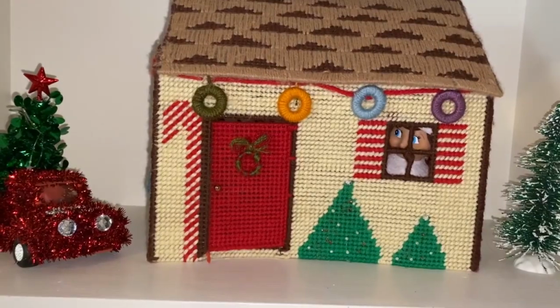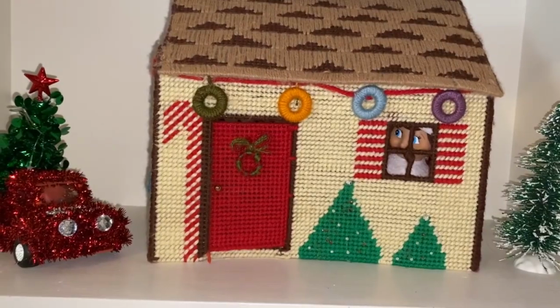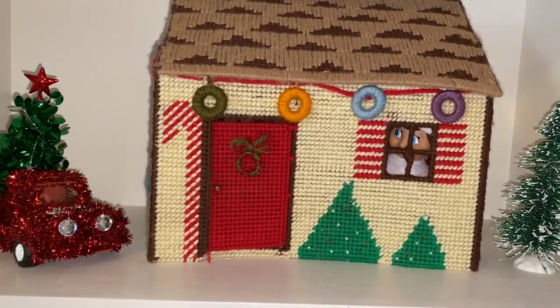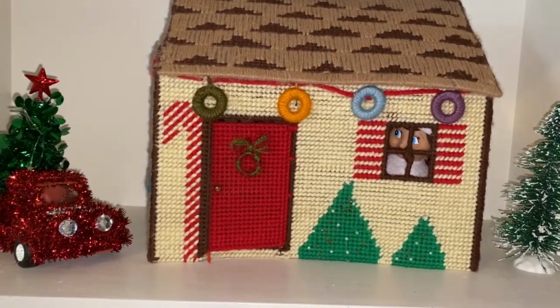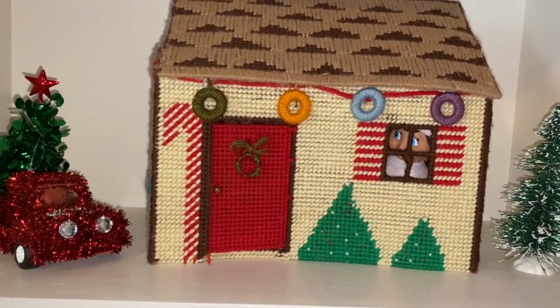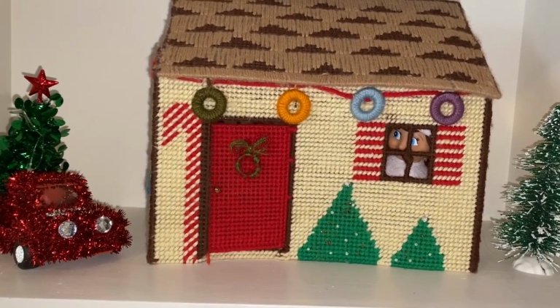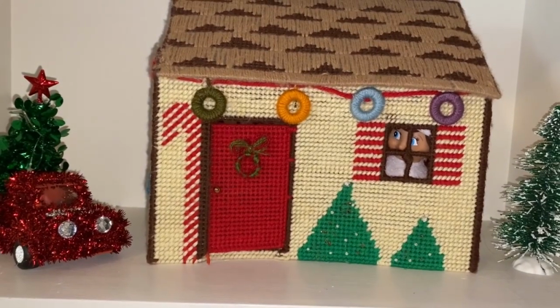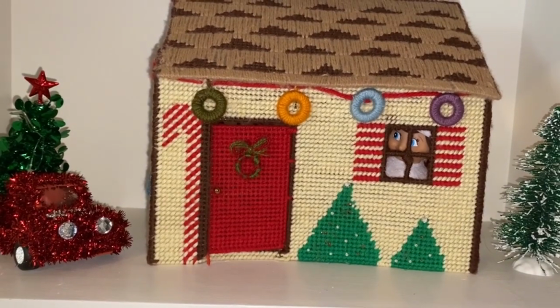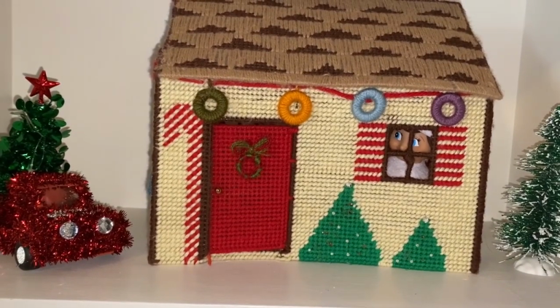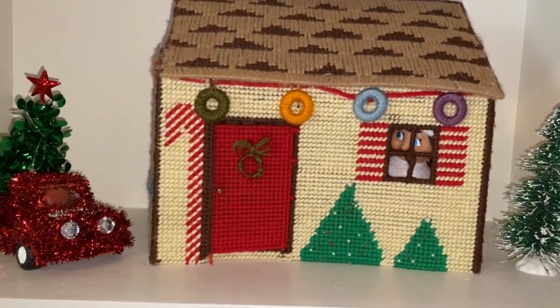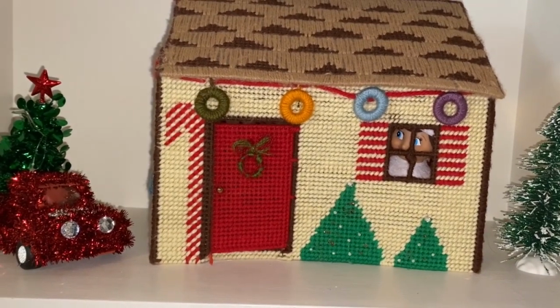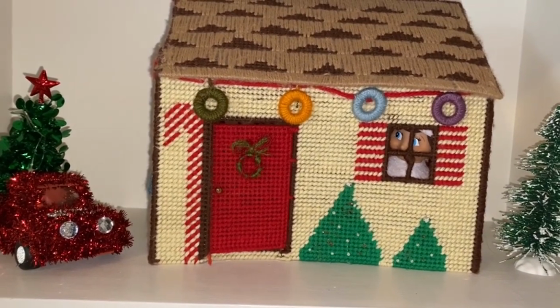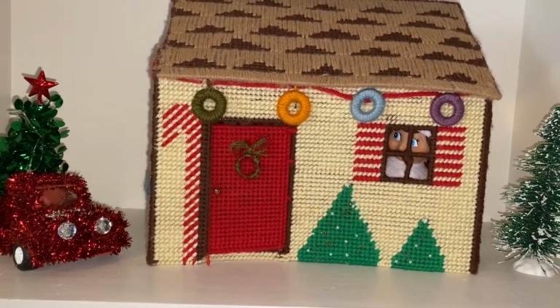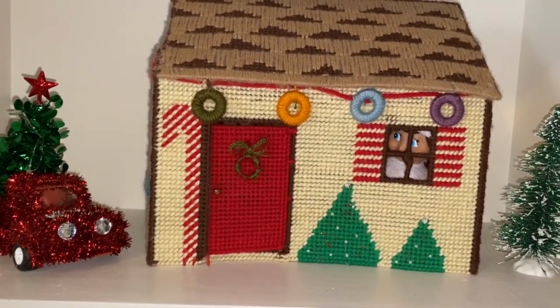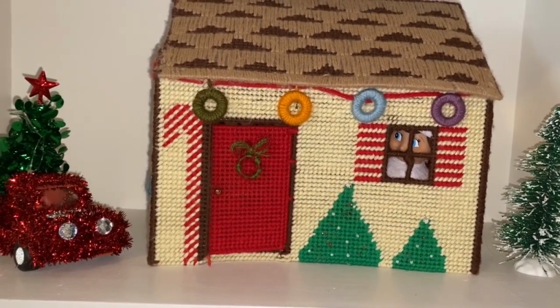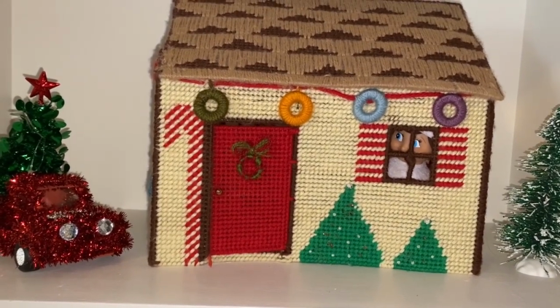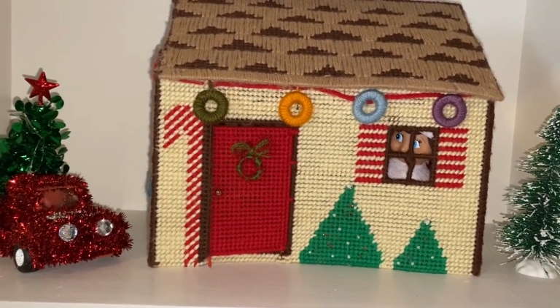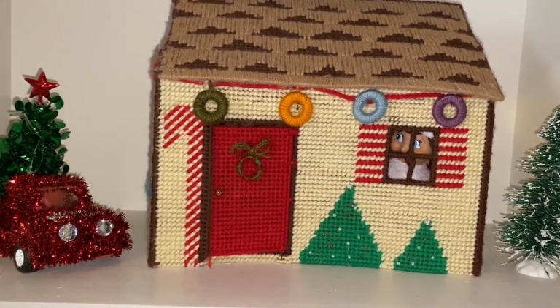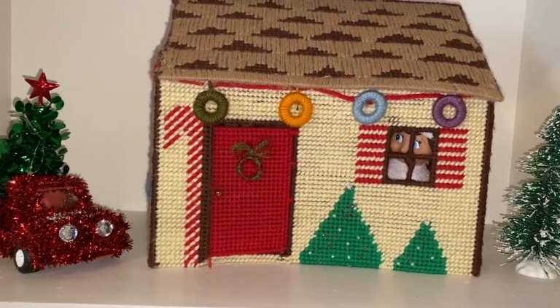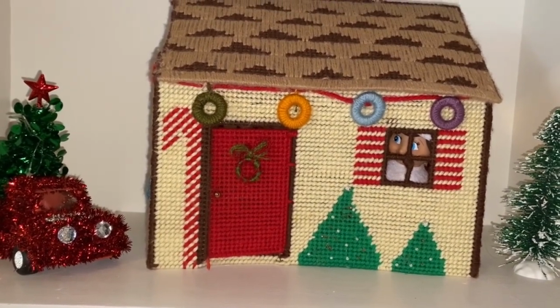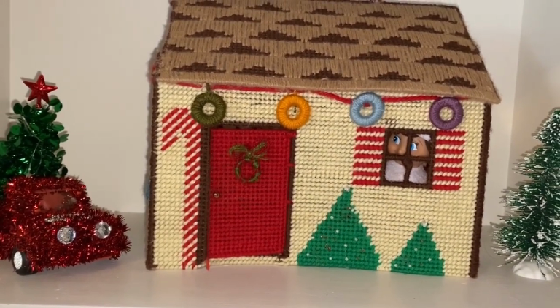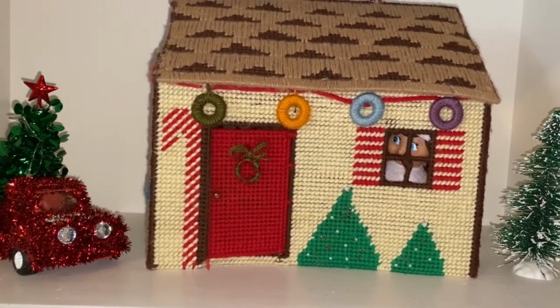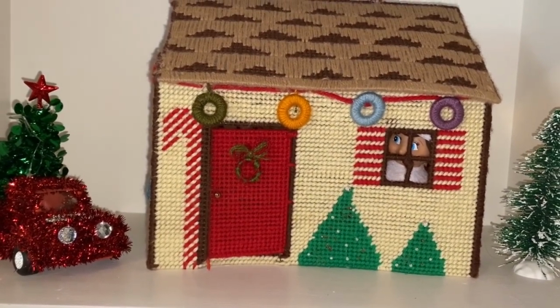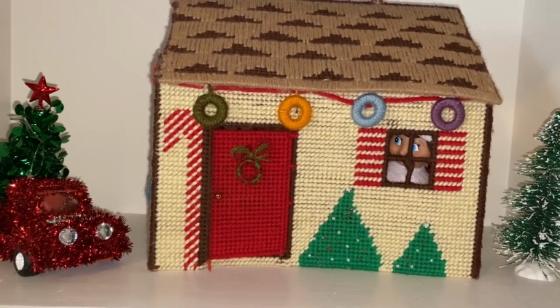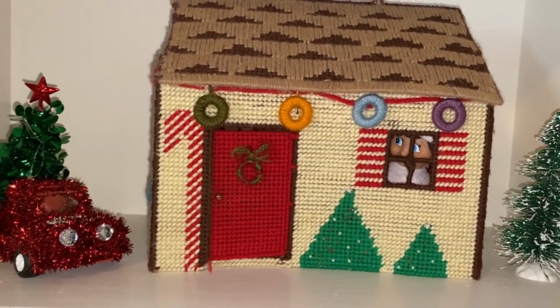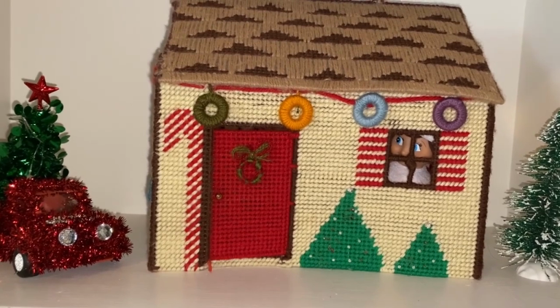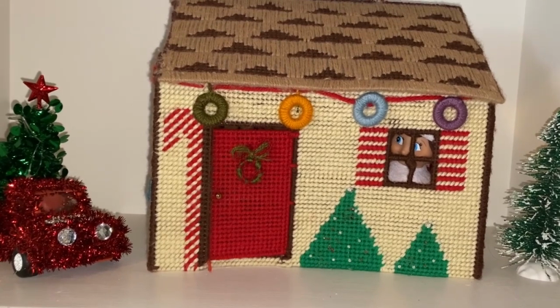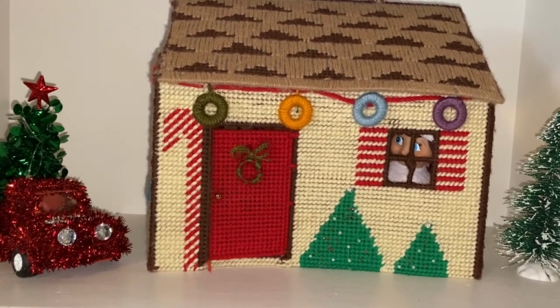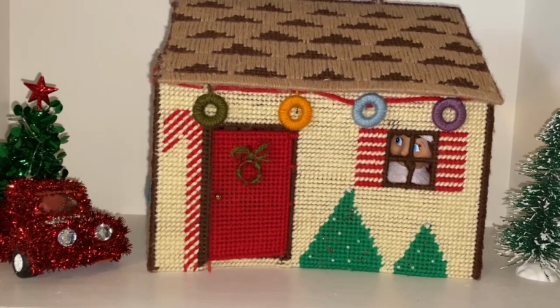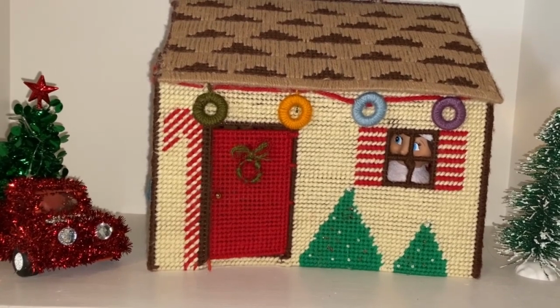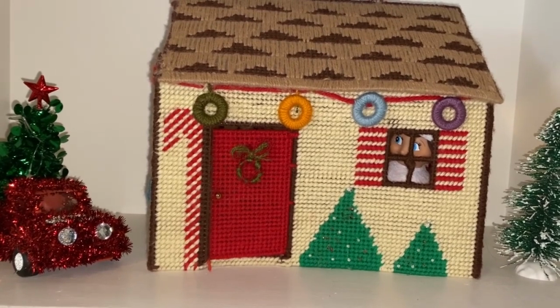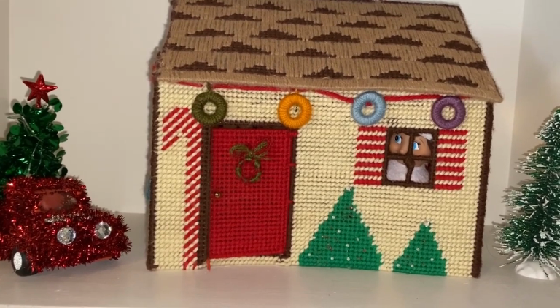I wonder where our little Snowball the elf is hiding today.